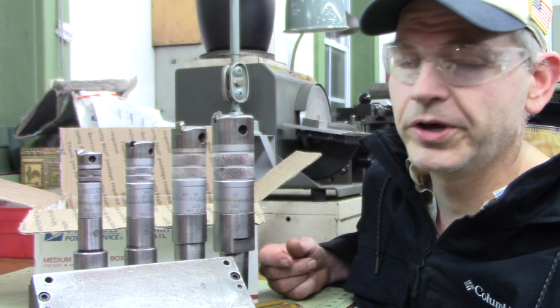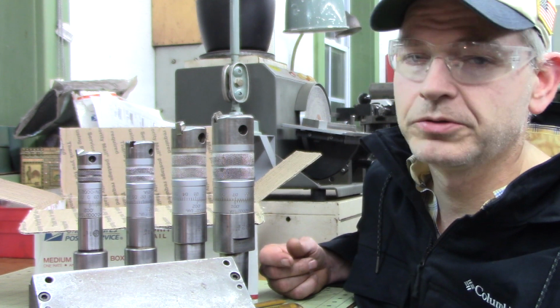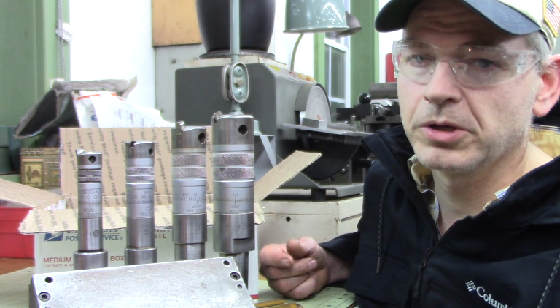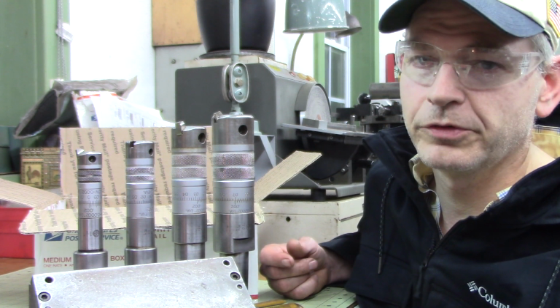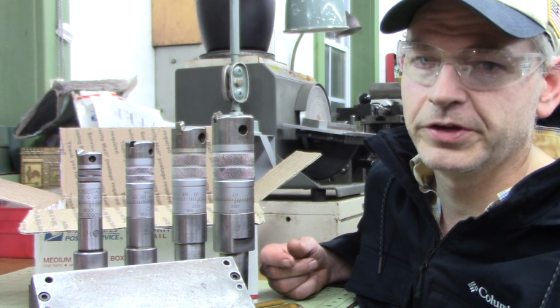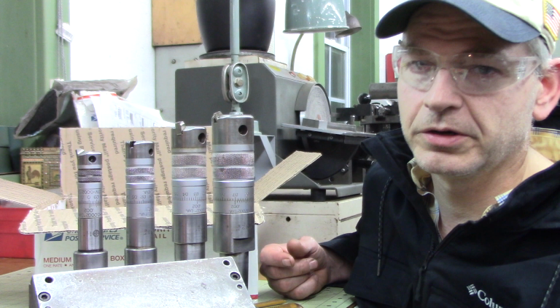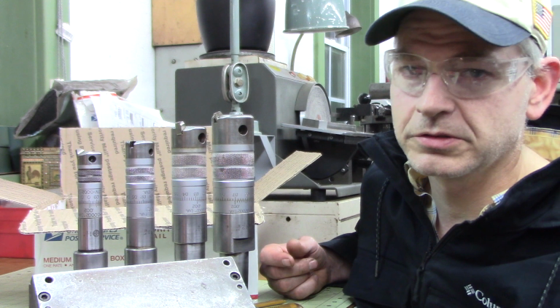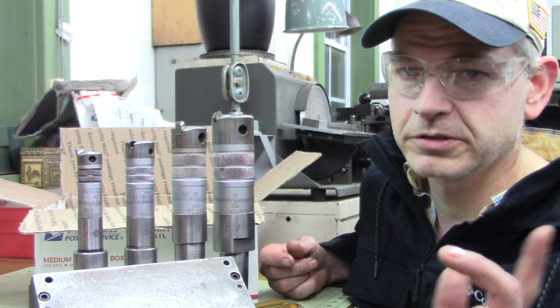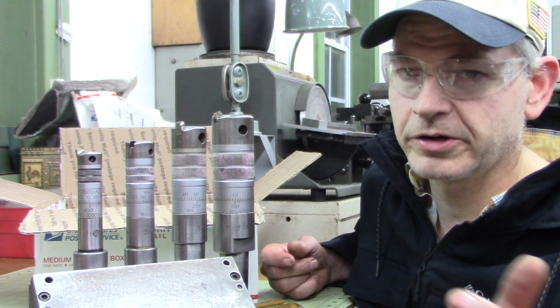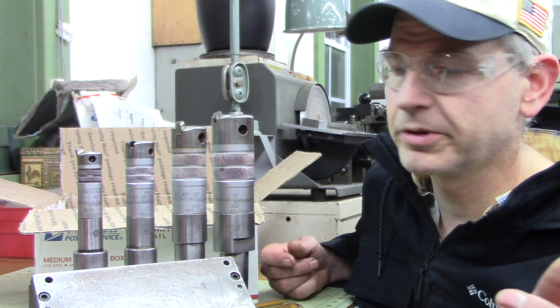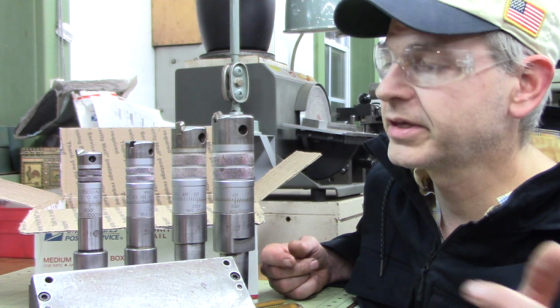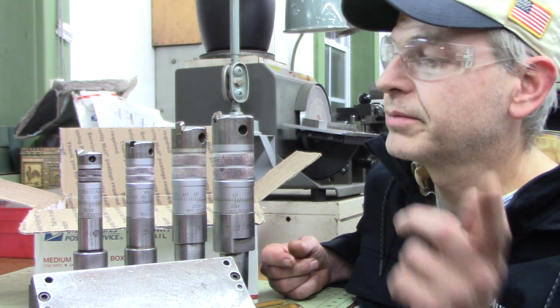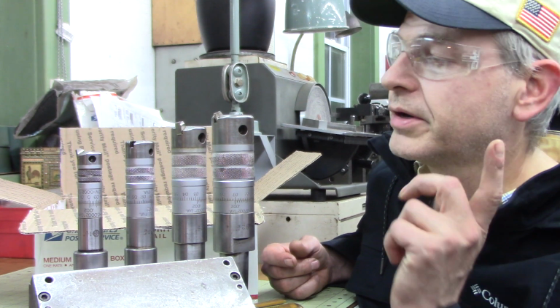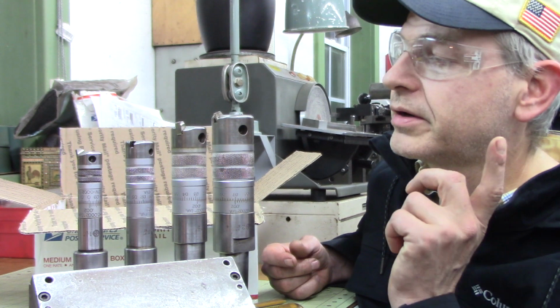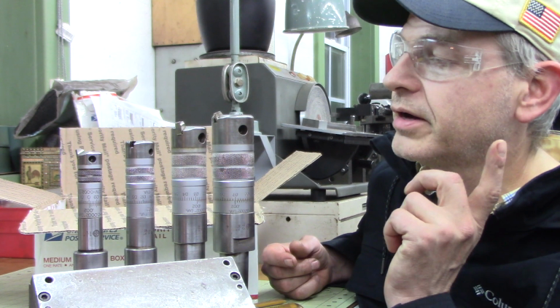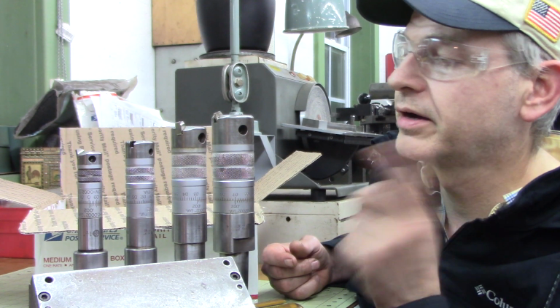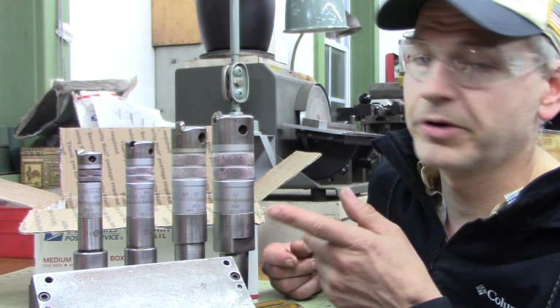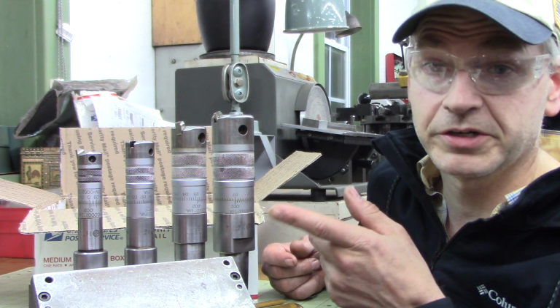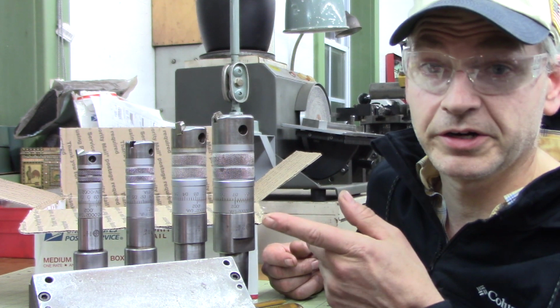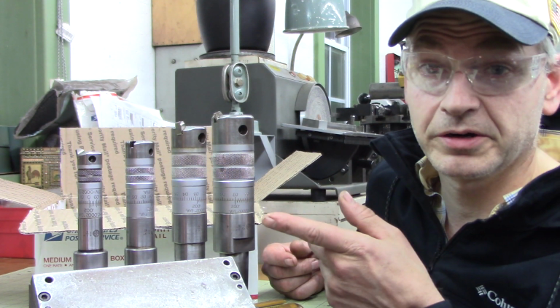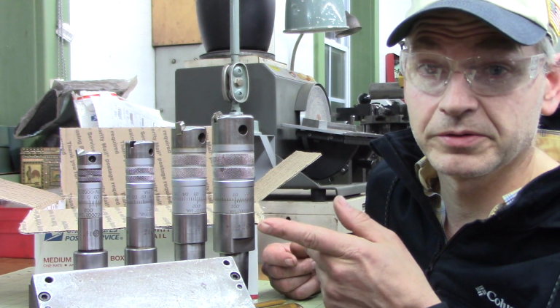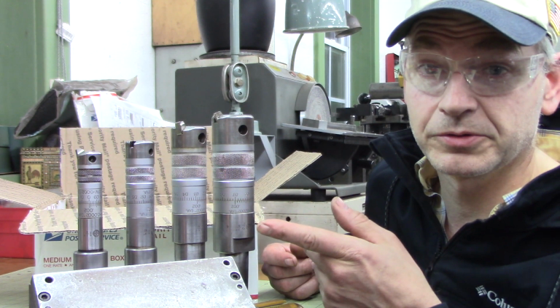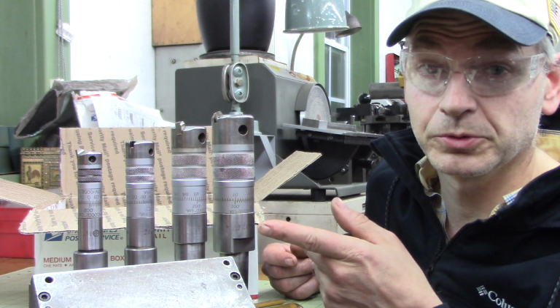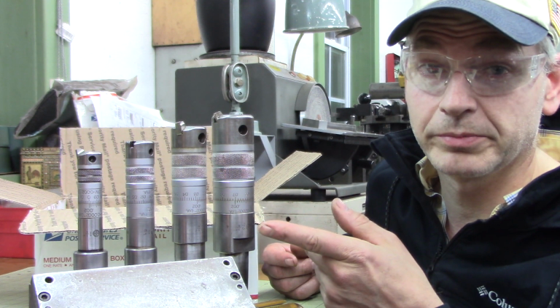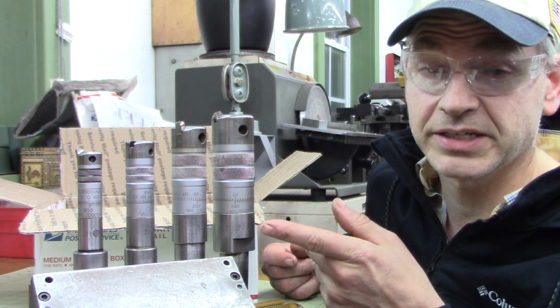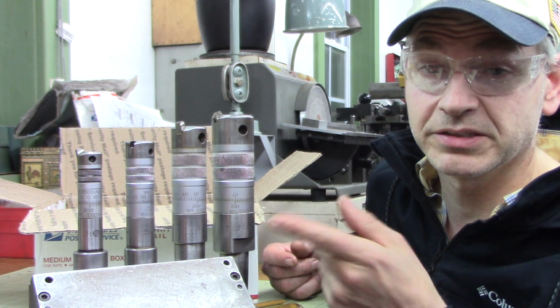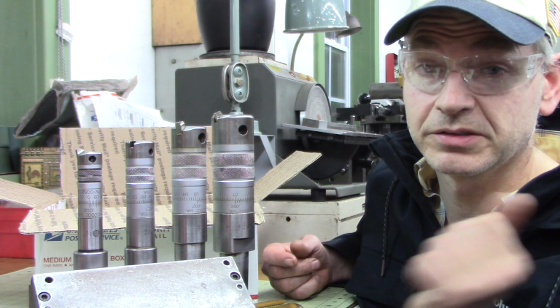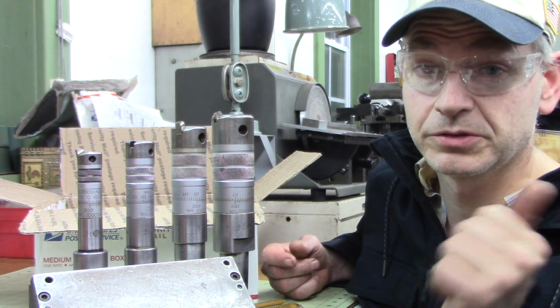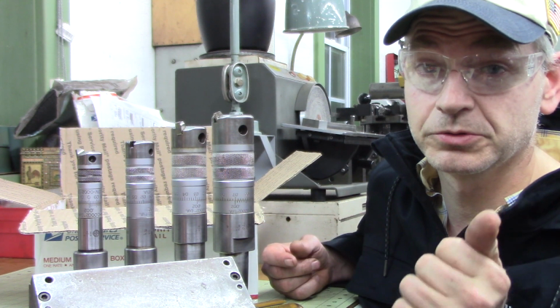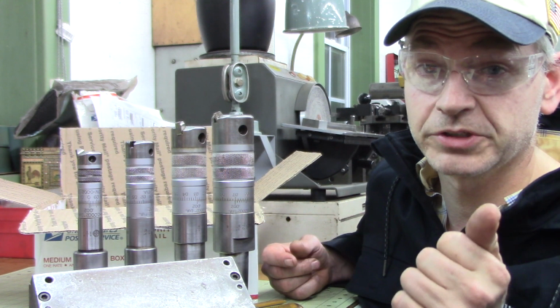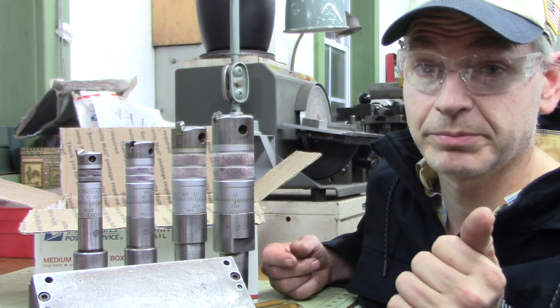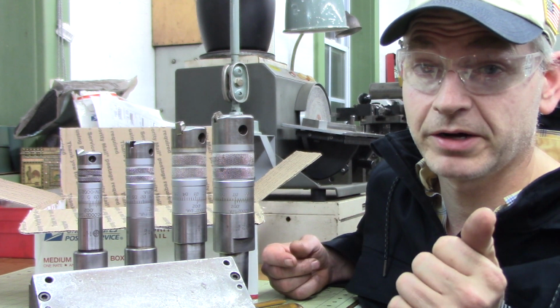Way too long of a video, sorry about that, but I wanted to share this cool unboxing. Dozer Shop out.